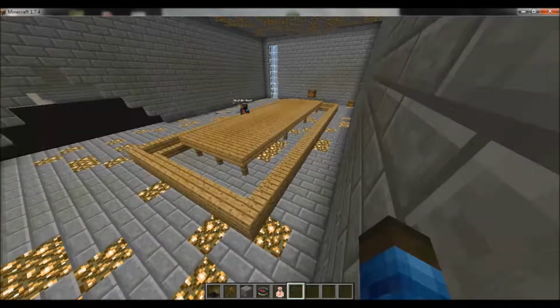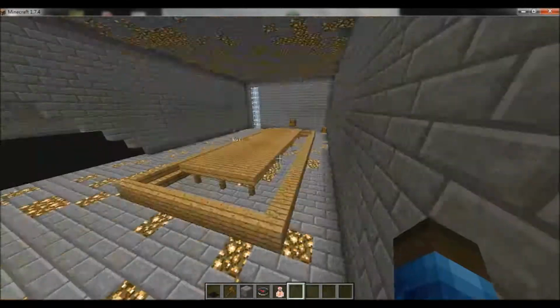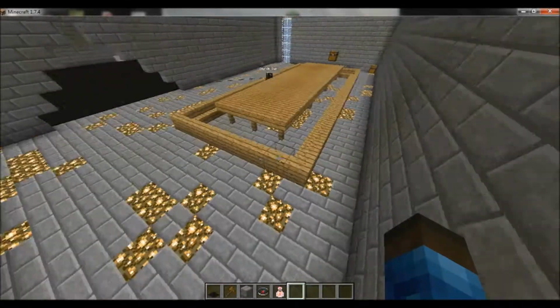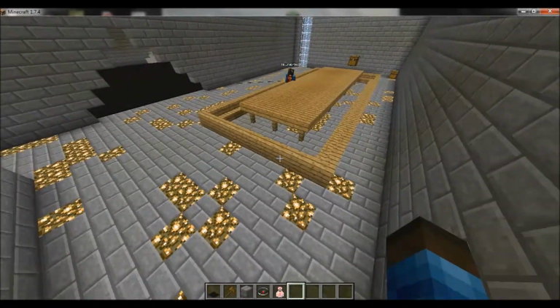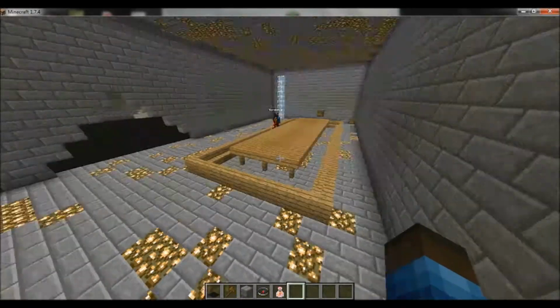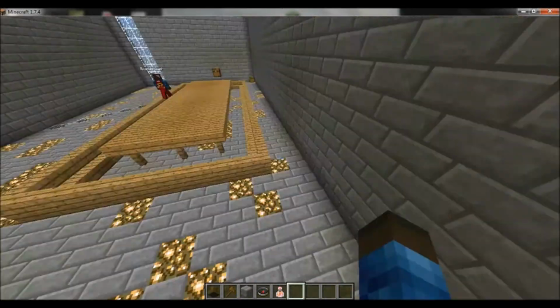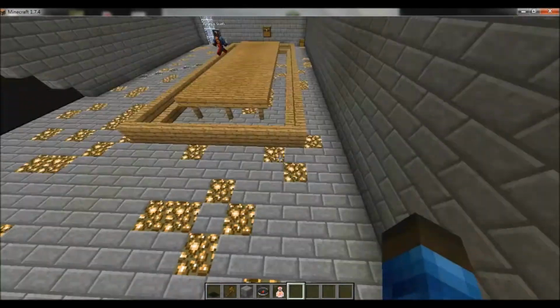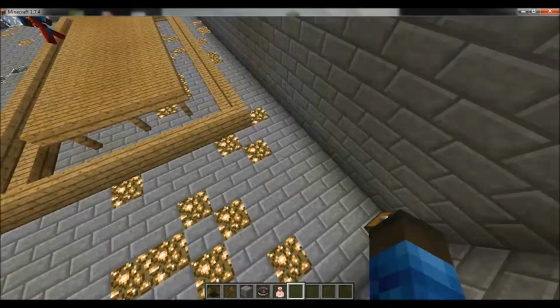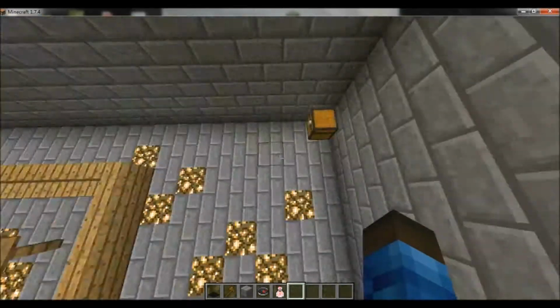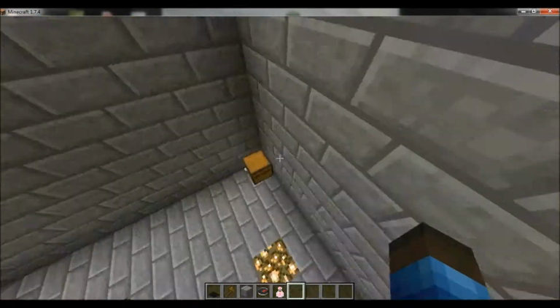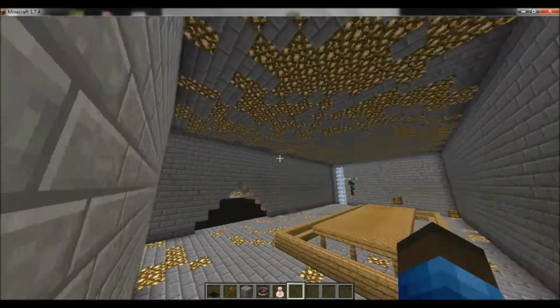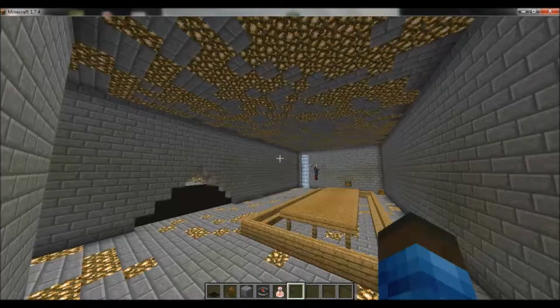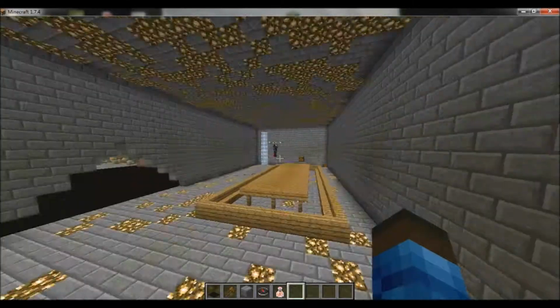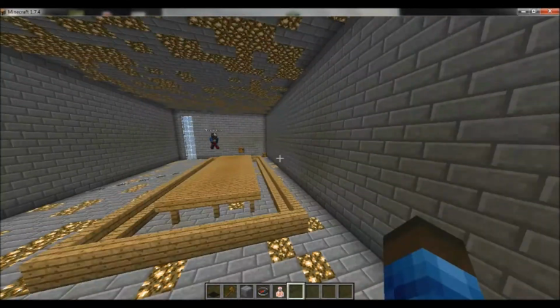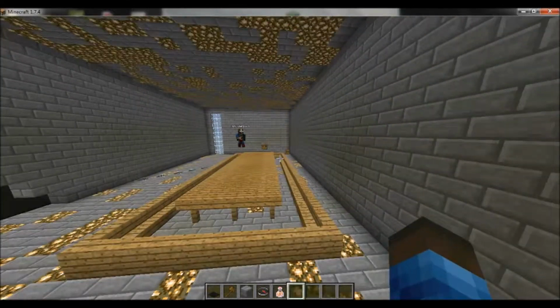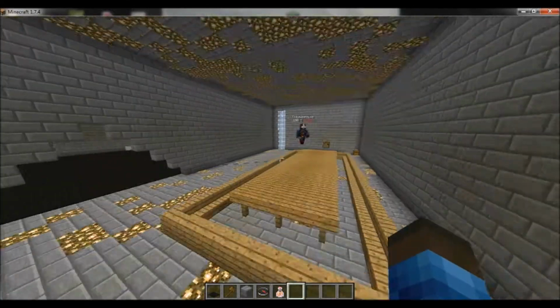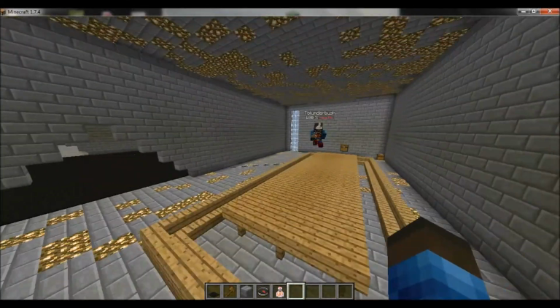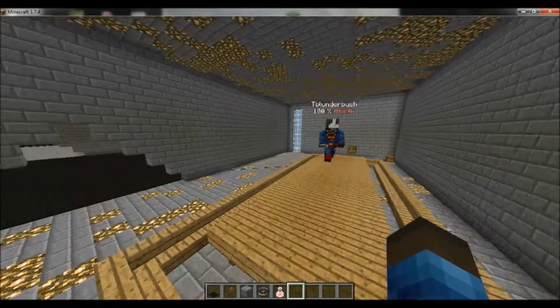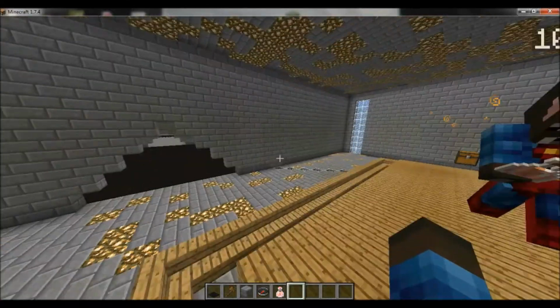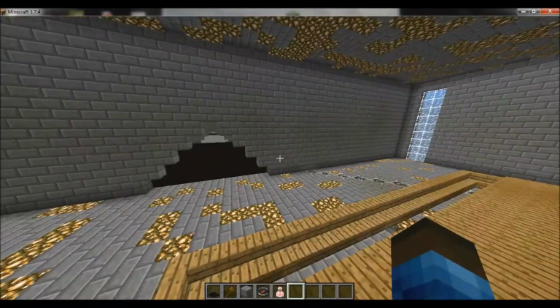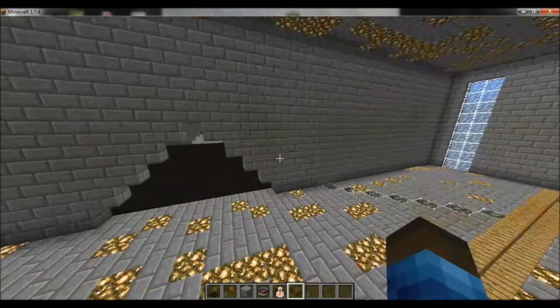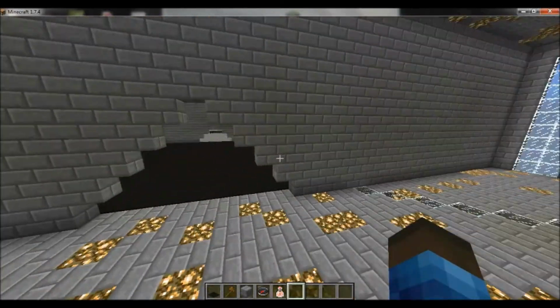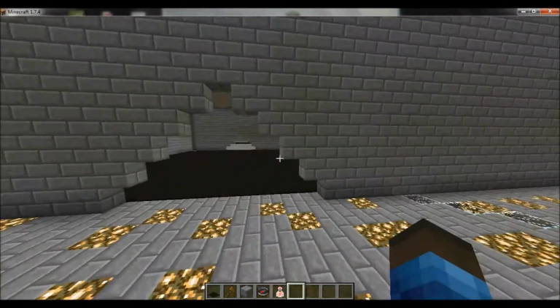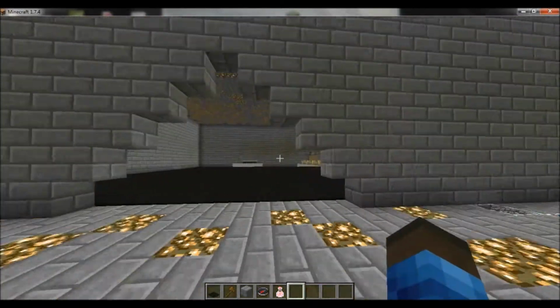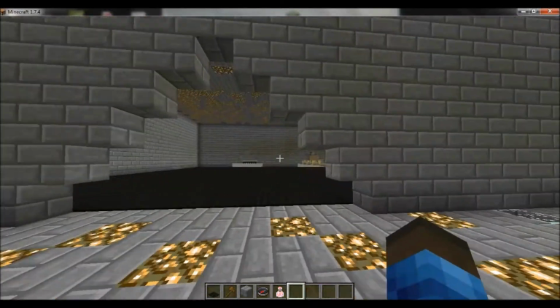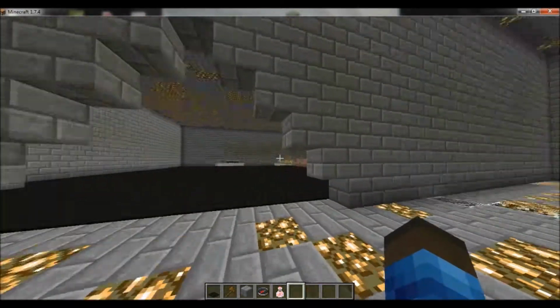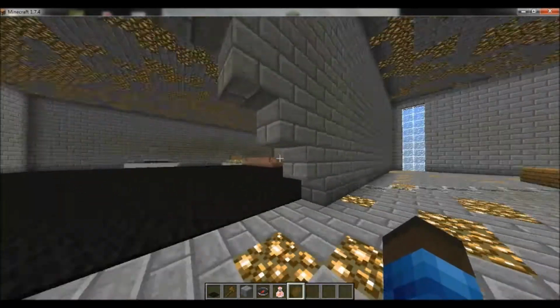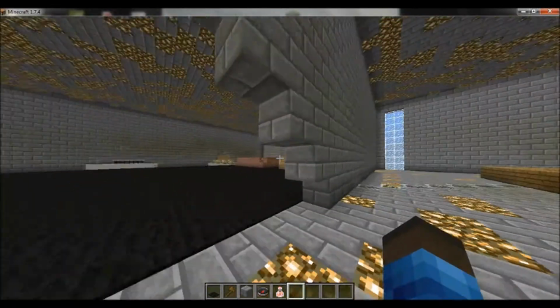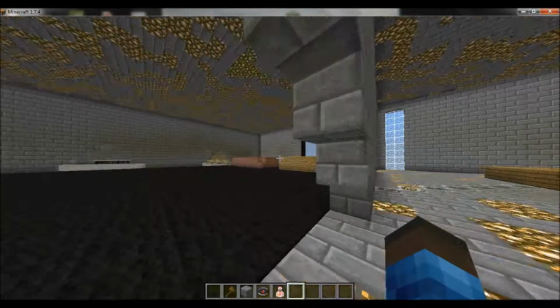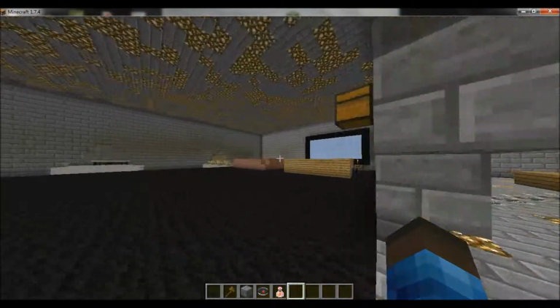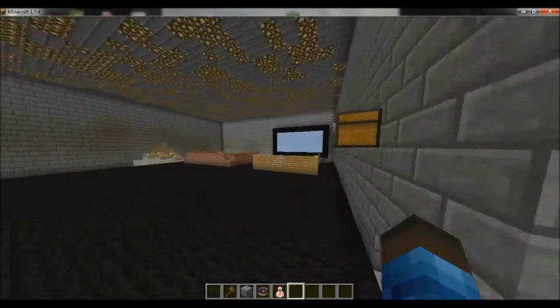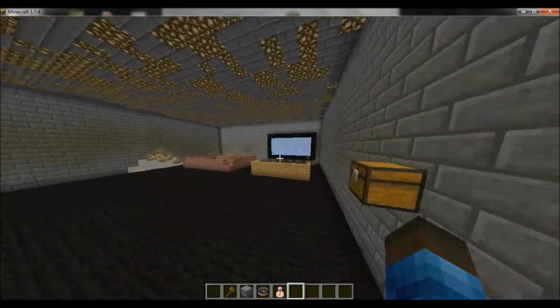You go through here and here's the dining room — beautiful dining room furnished with a wooden table and wooden chairs. Beautiful! And there are some chests for survival games which we'll be adding.